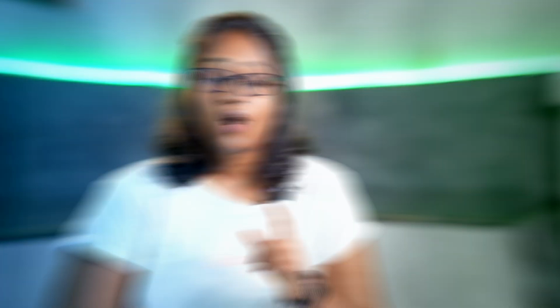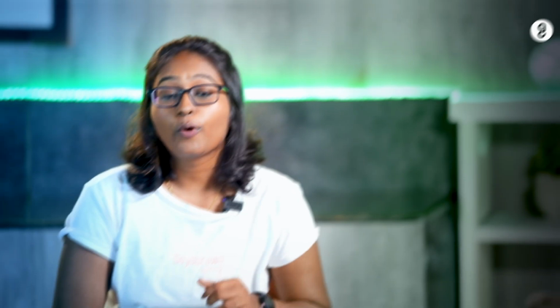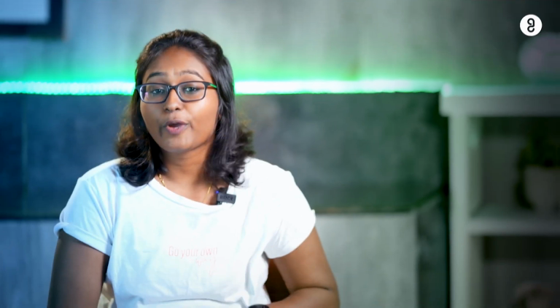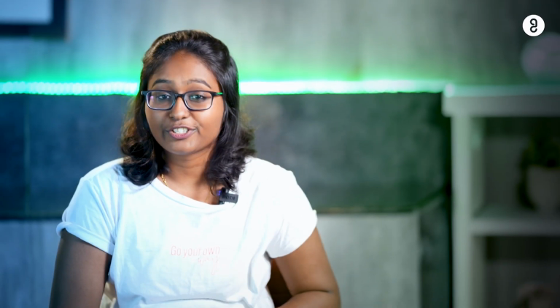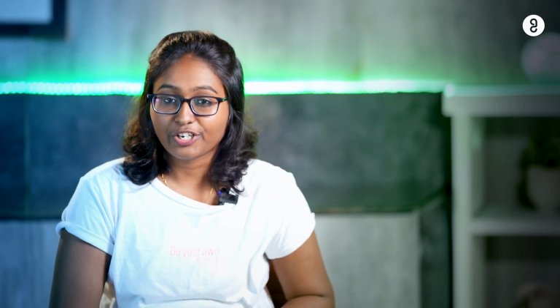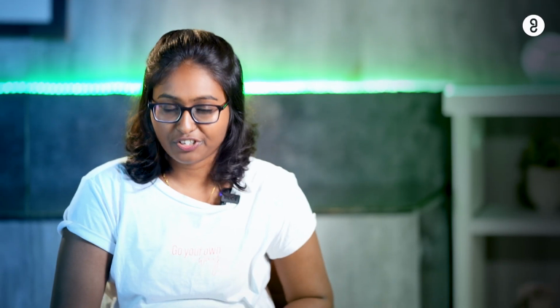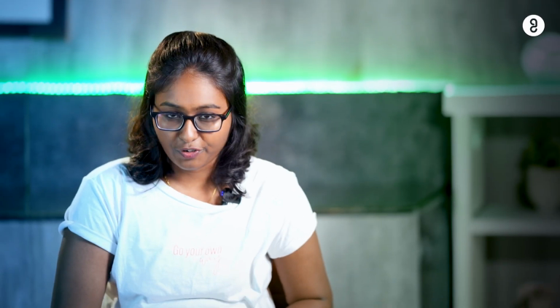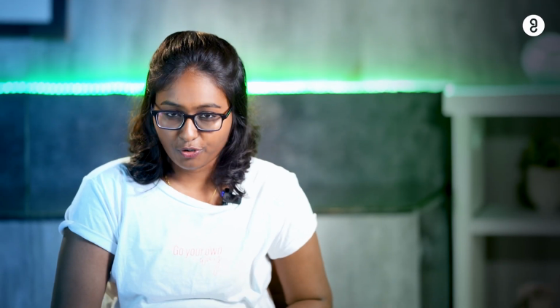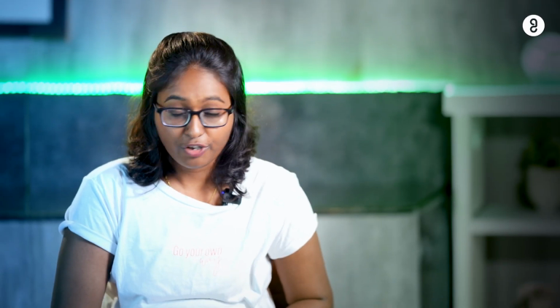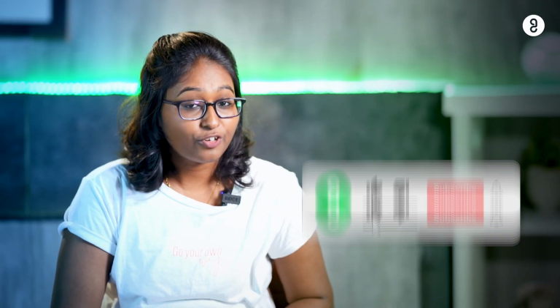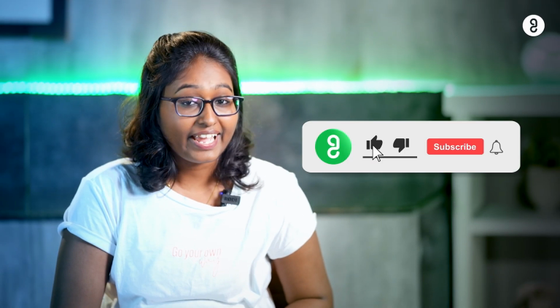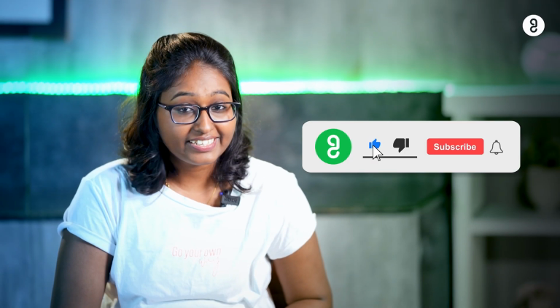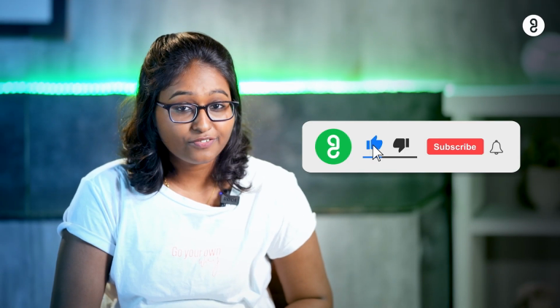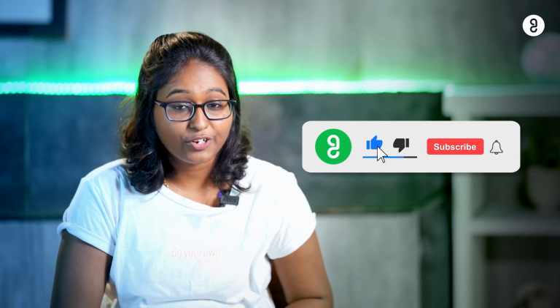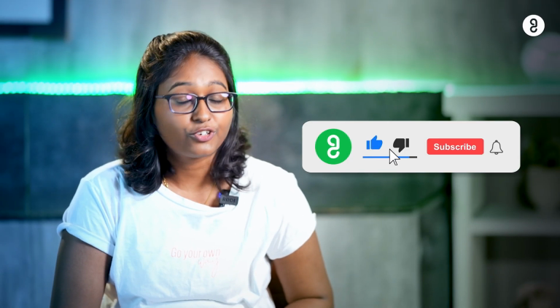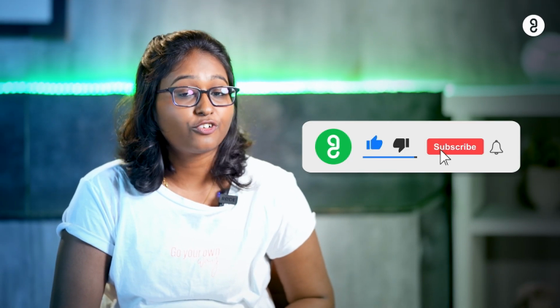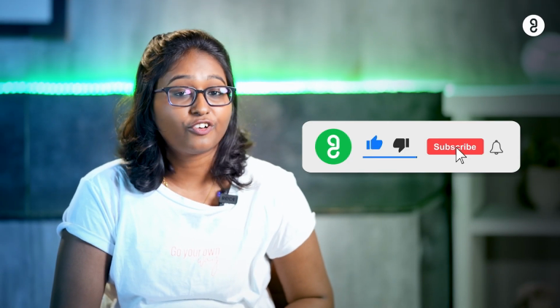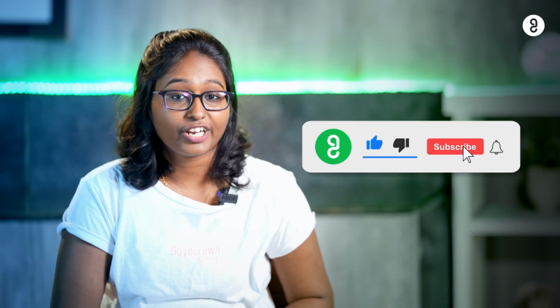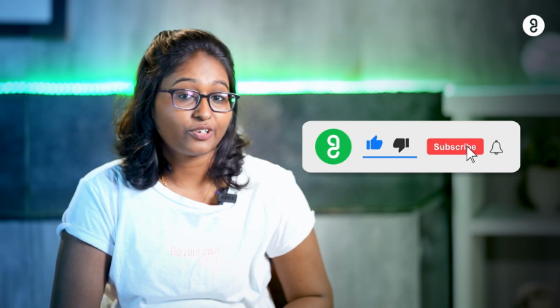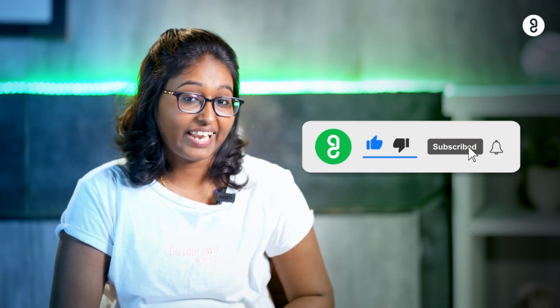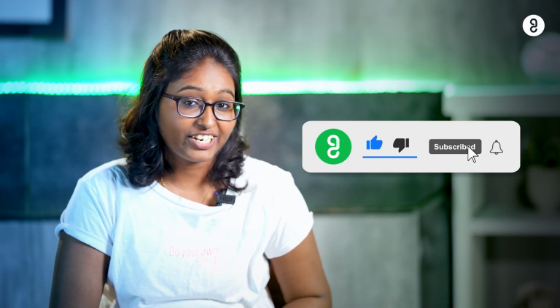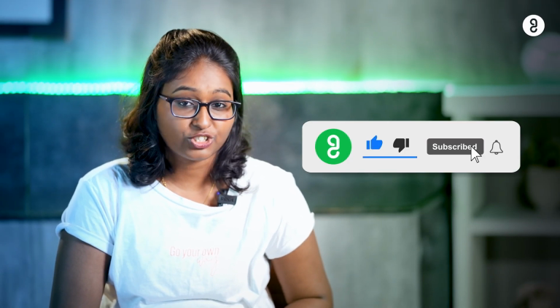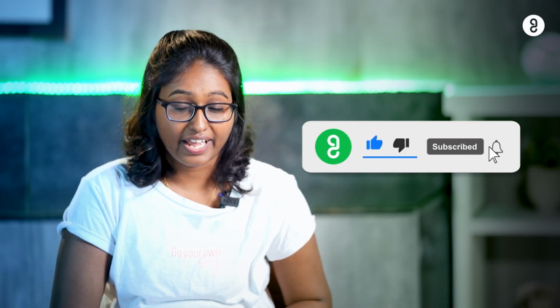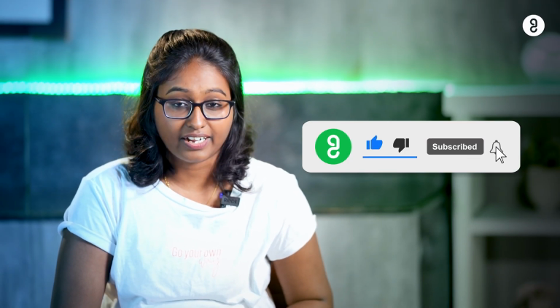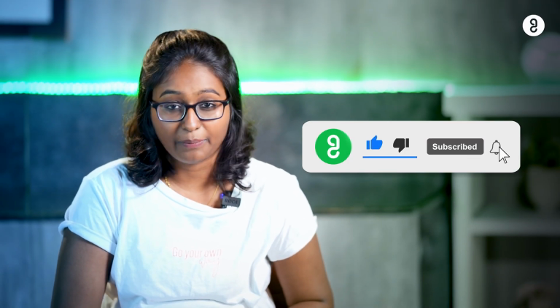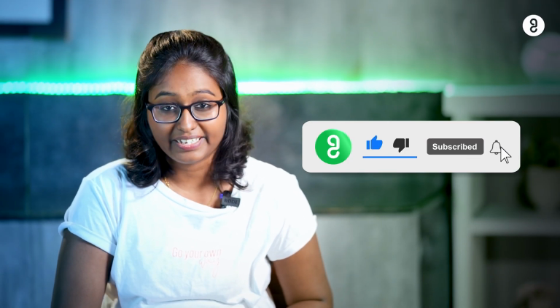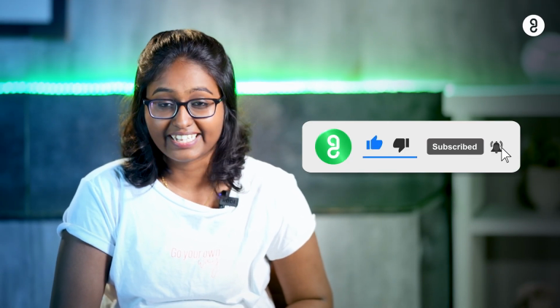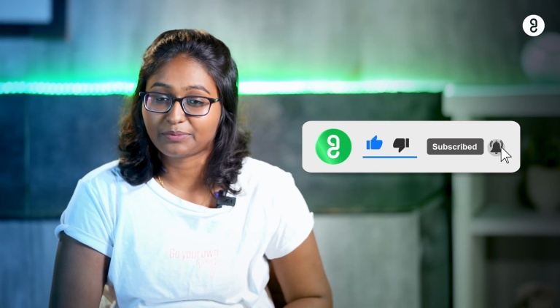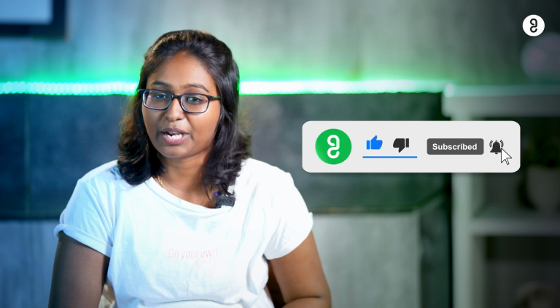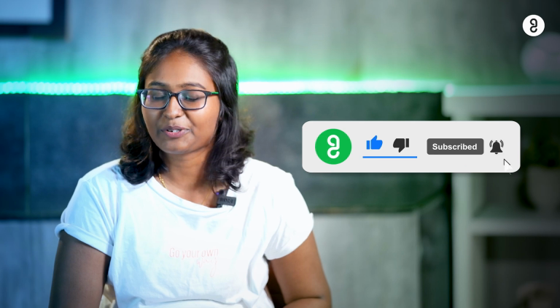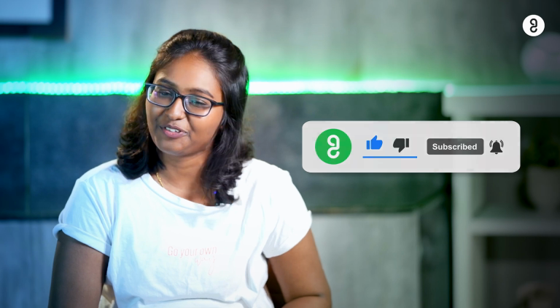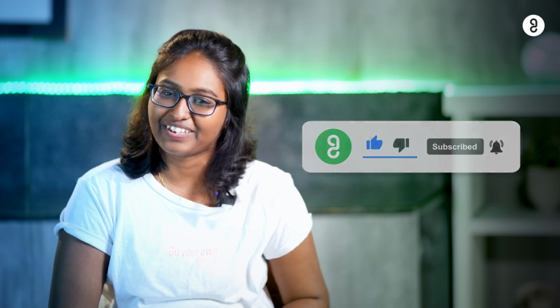Hope you enjoyed this video. If you liked it, don't forget to like, share, comment, and subscribe to Guvi.